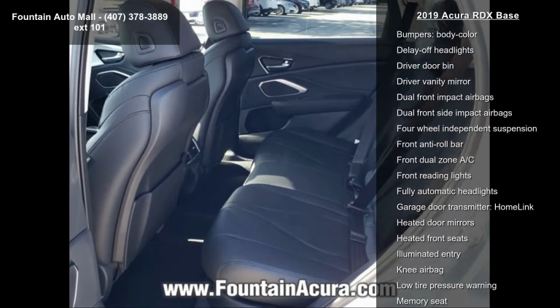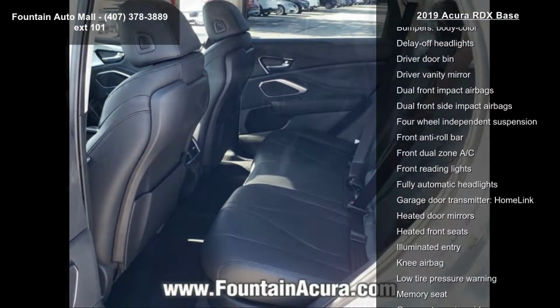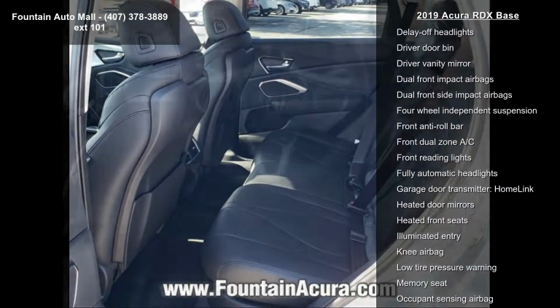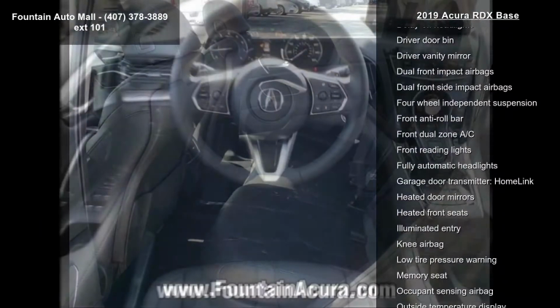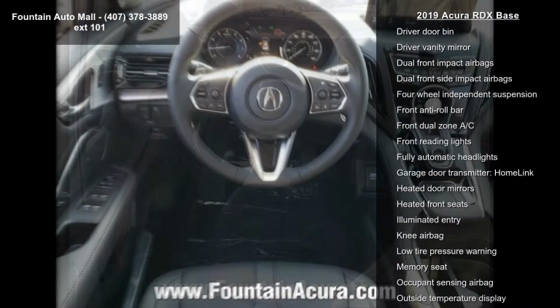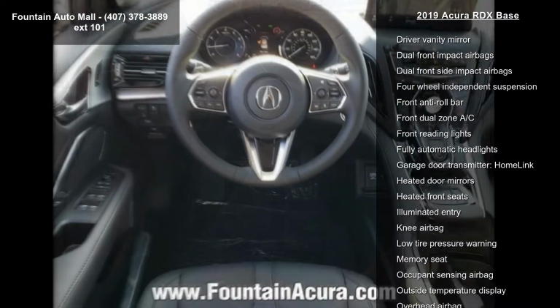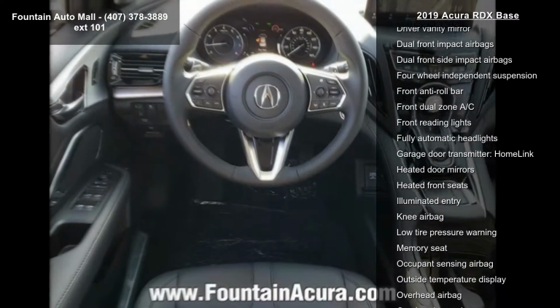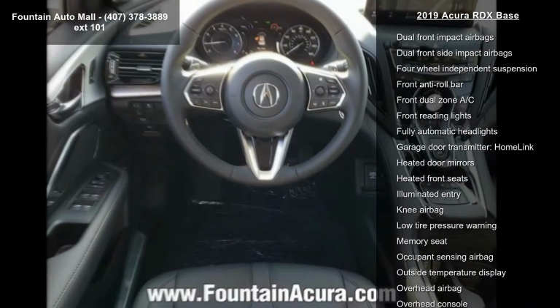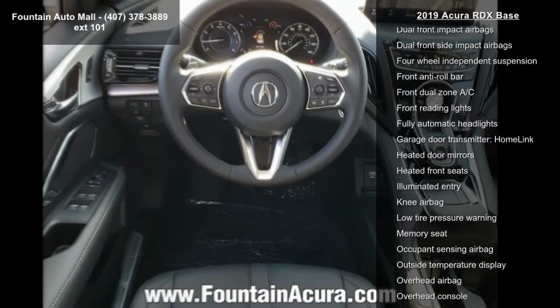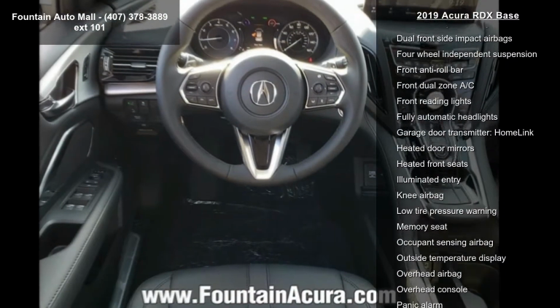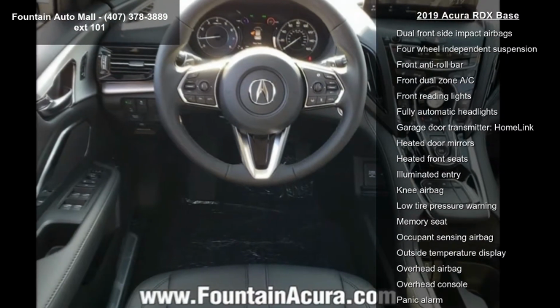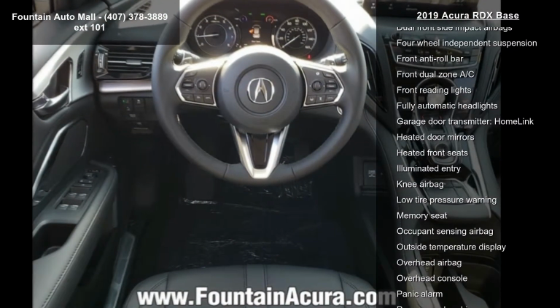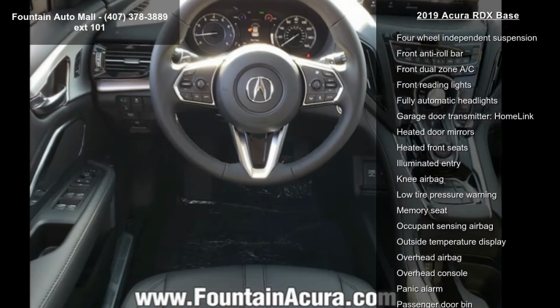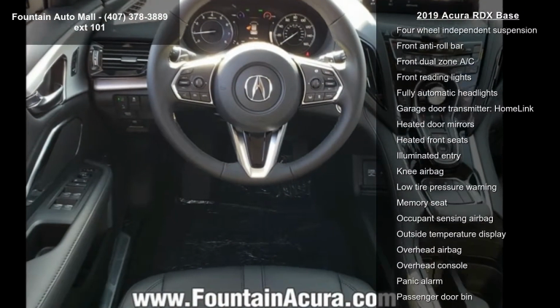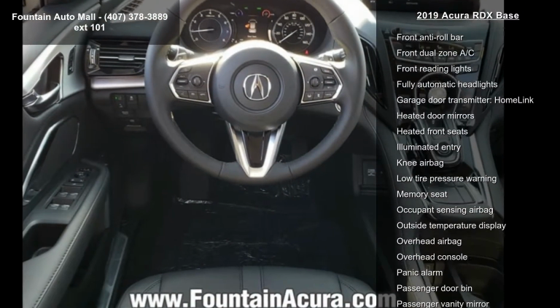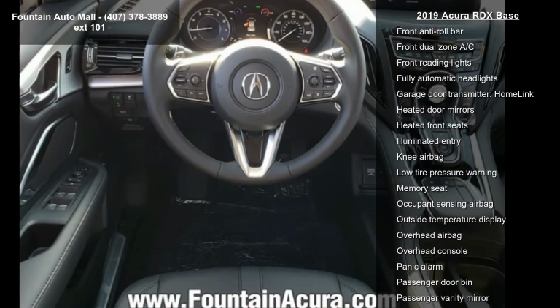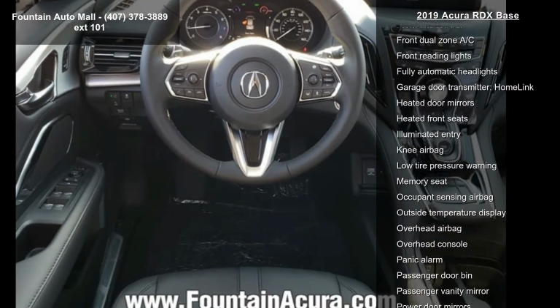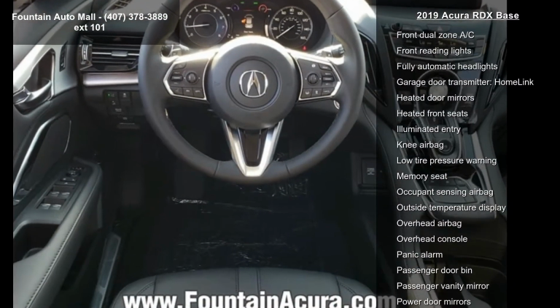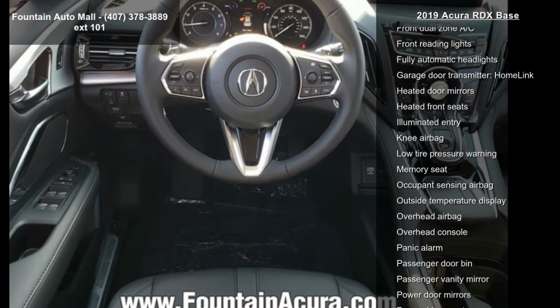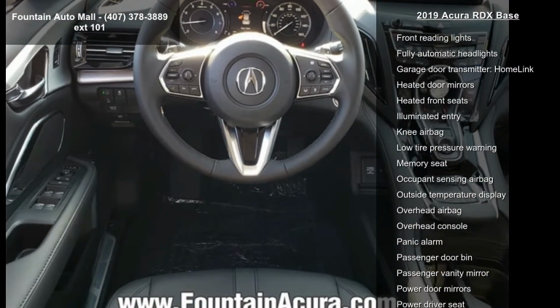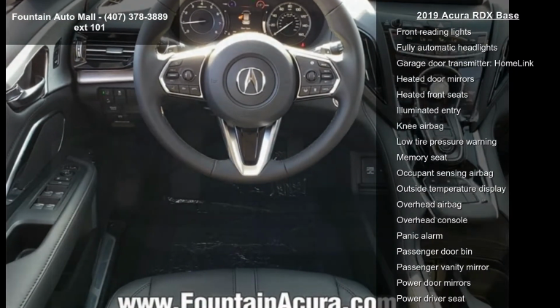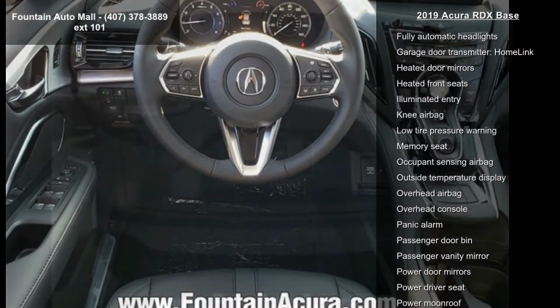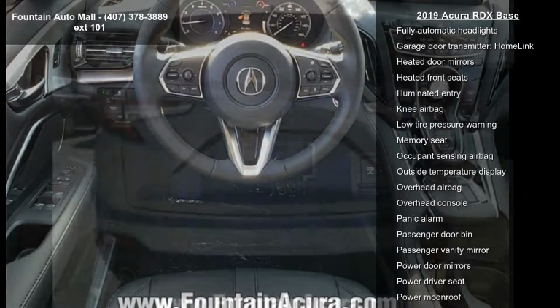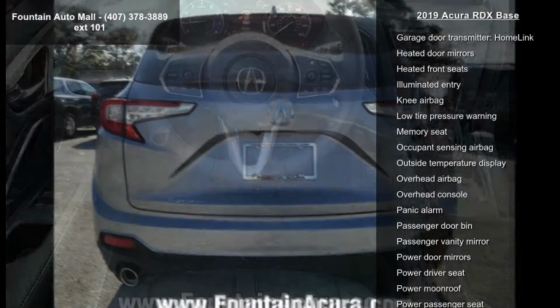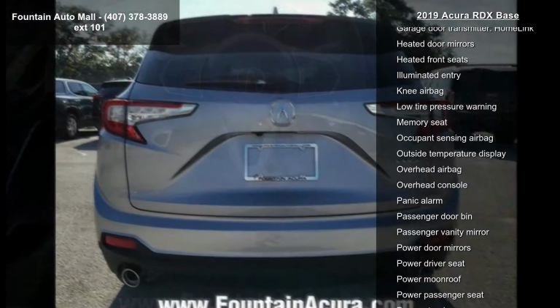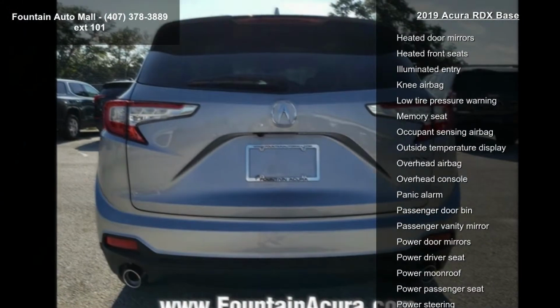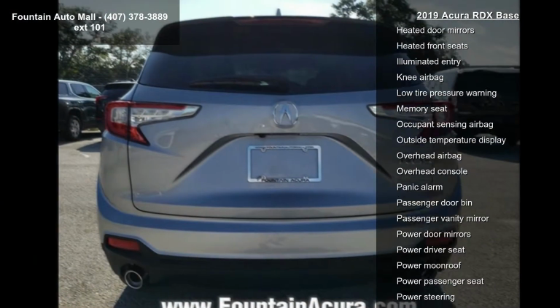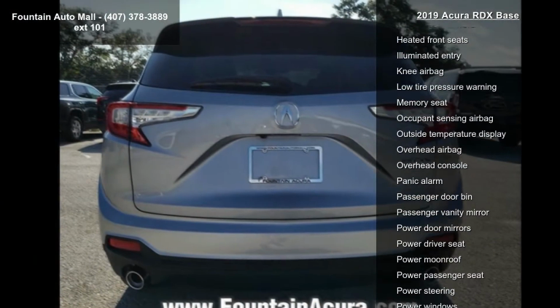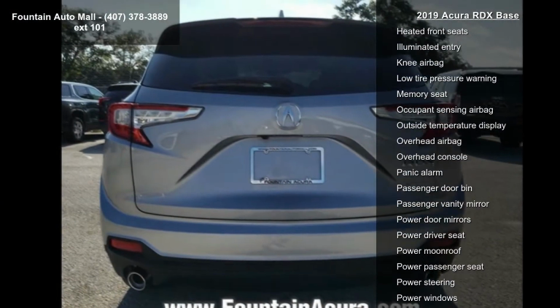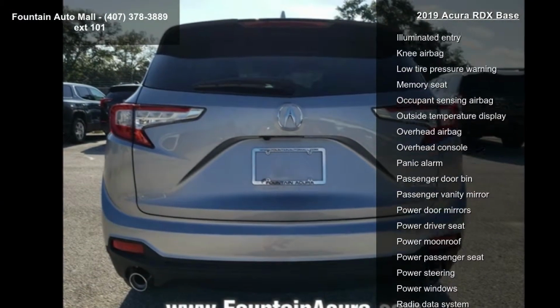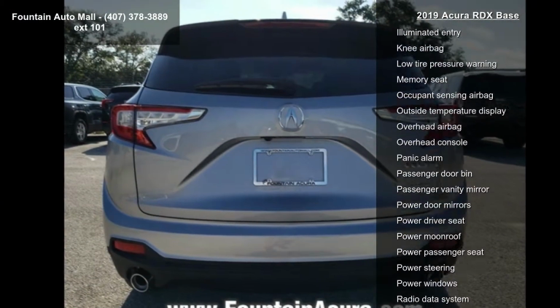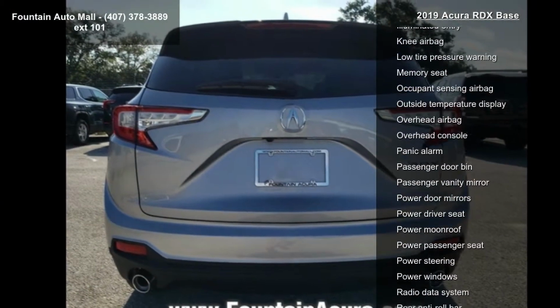Auto Dimming Rear View Mirror, Distance Pacing Cruise Control, Speed Sensitive Wipers and Compass.